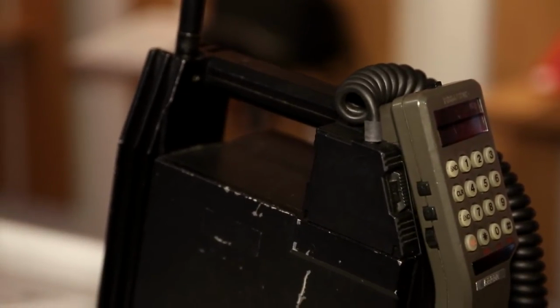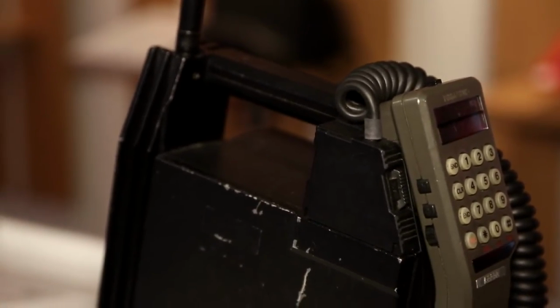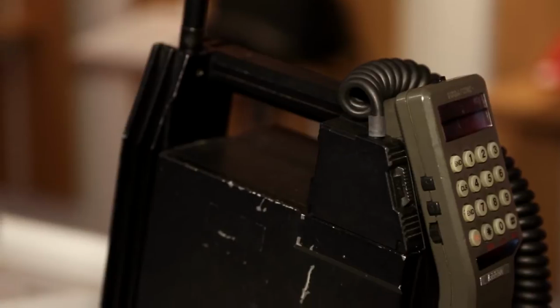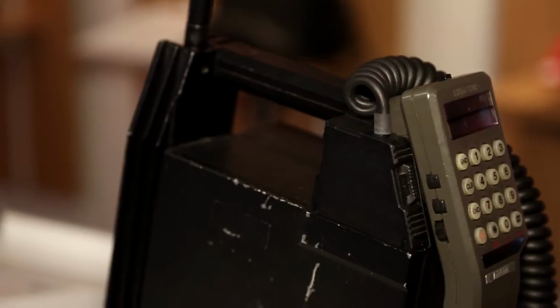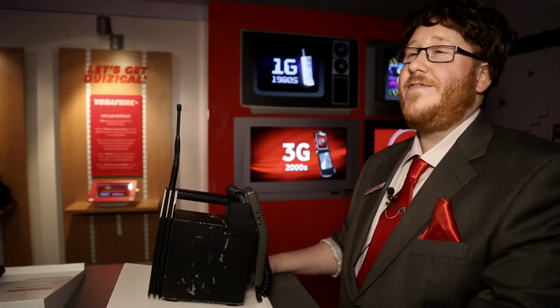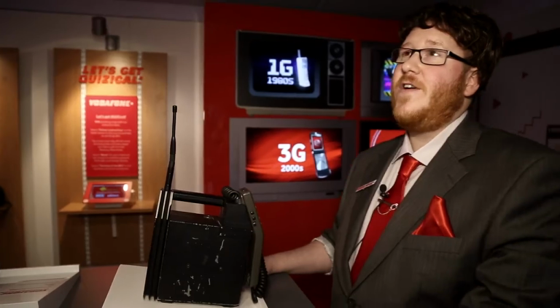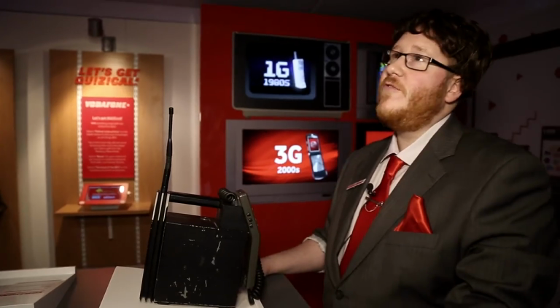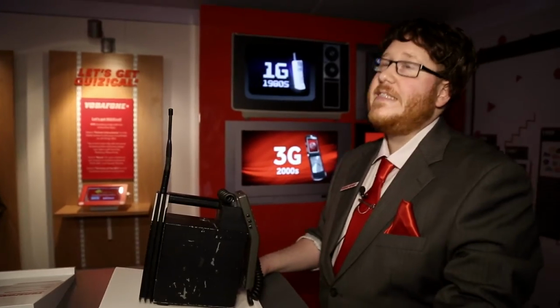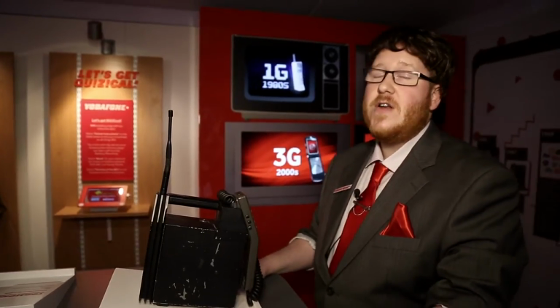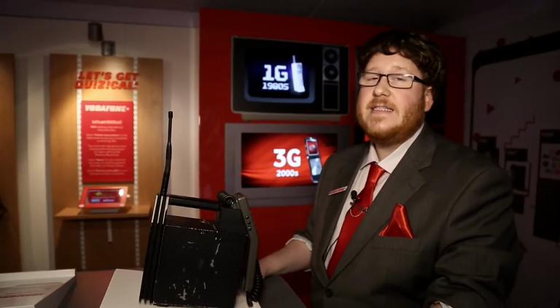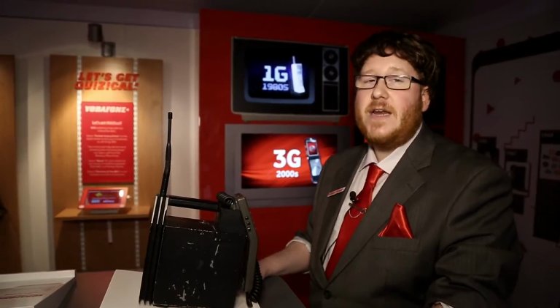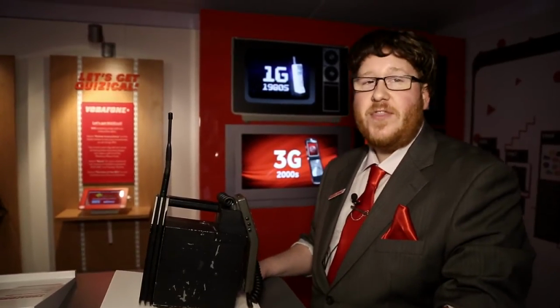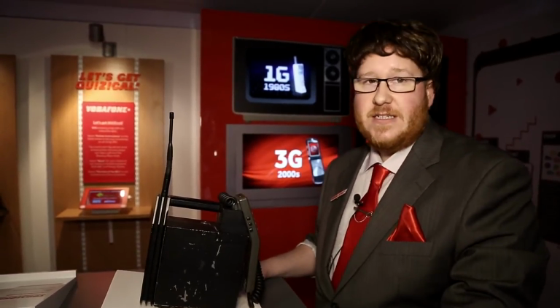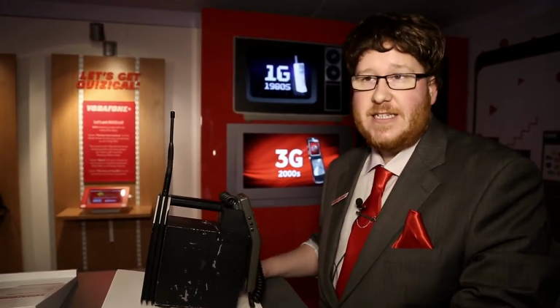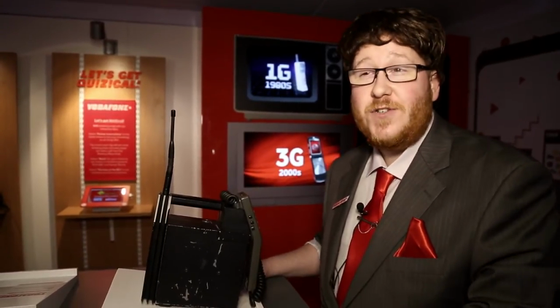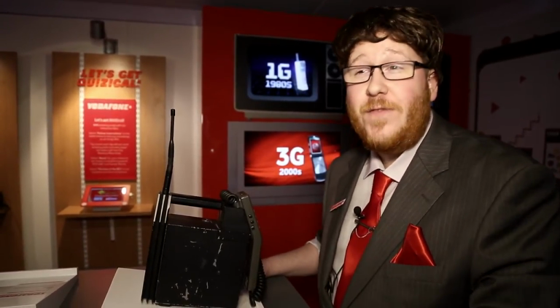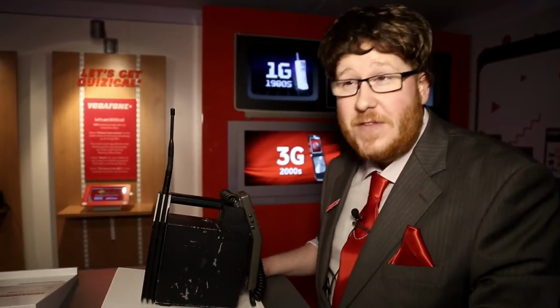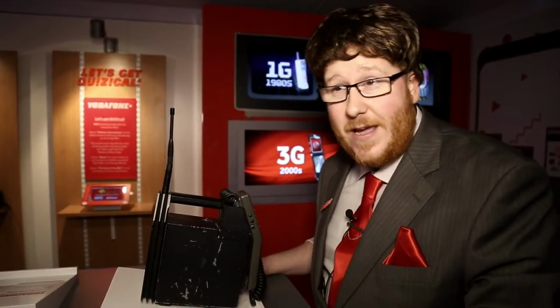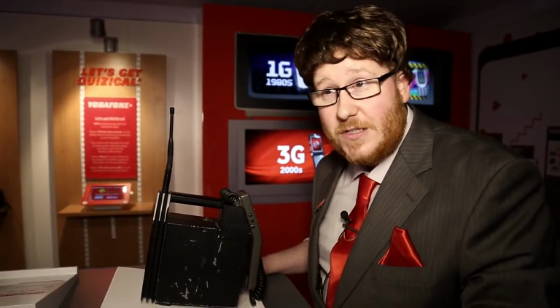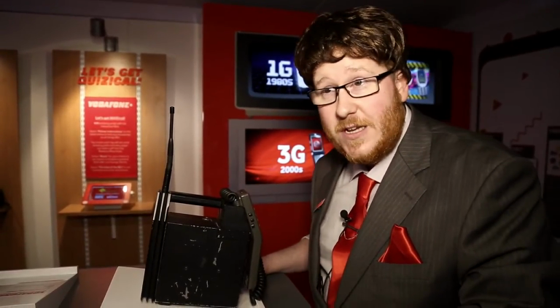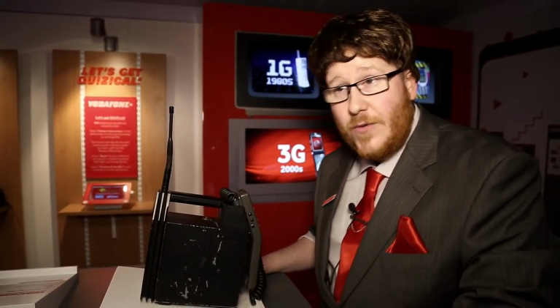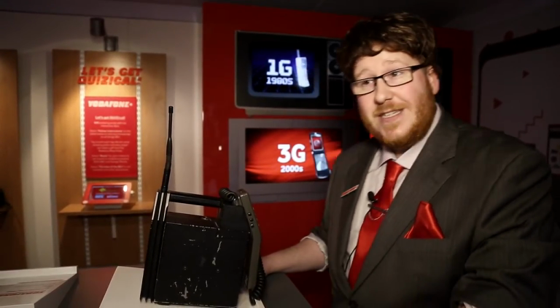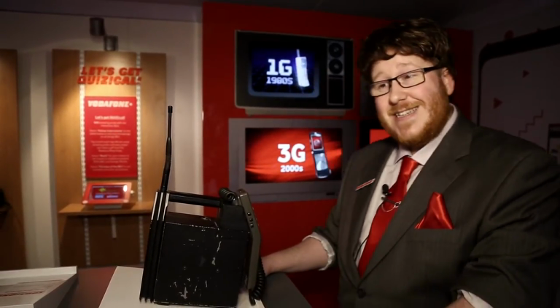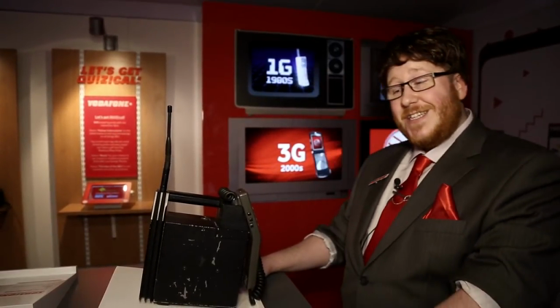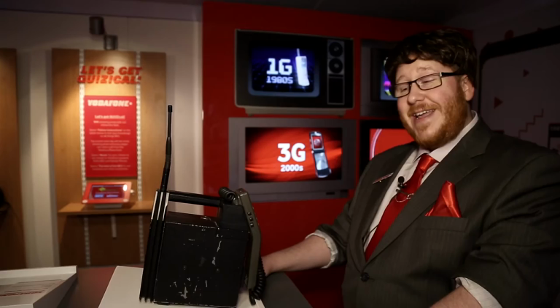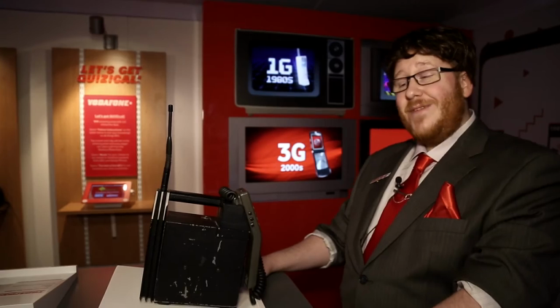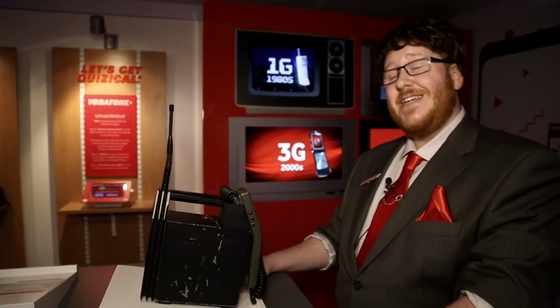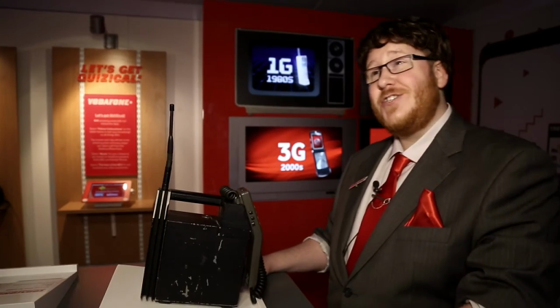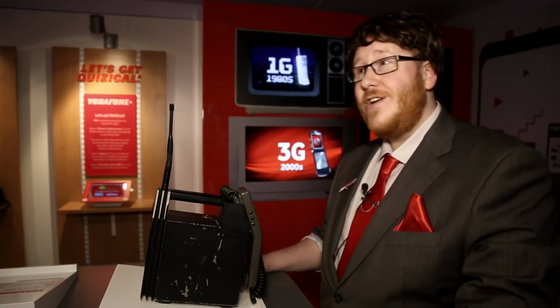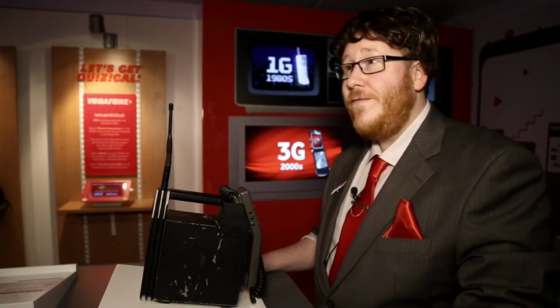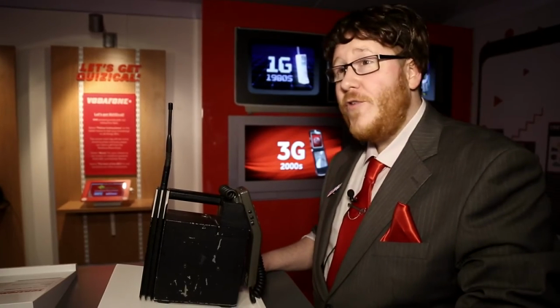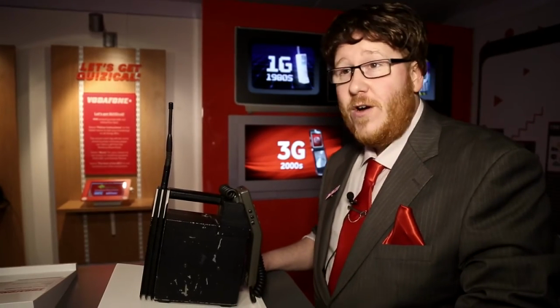So in 1985, this phone would have retailed at exactly £1,650, which in today's money comes in at just over £4,500.